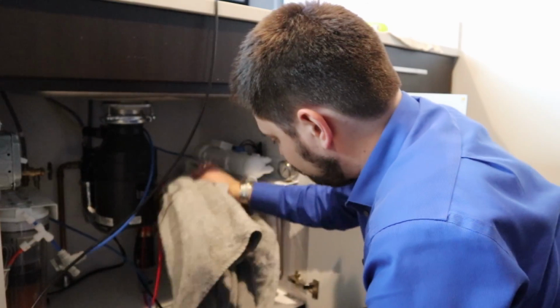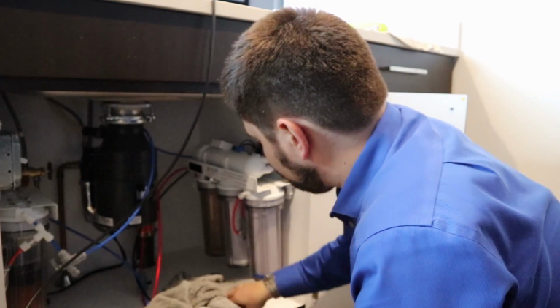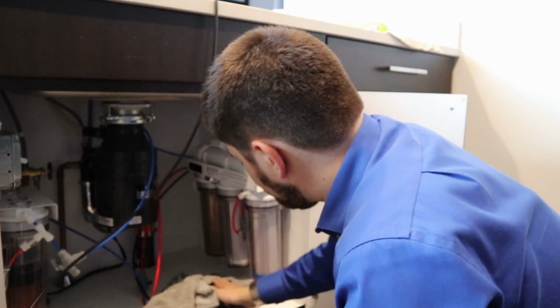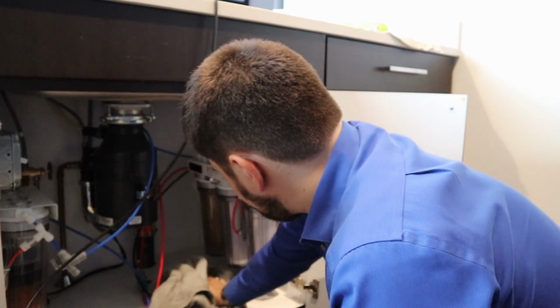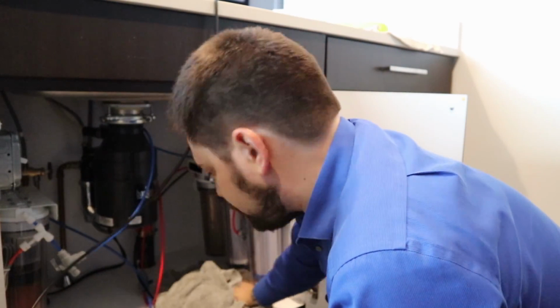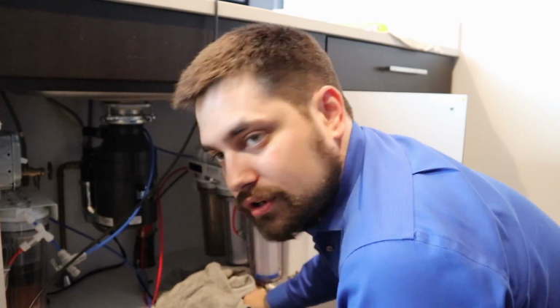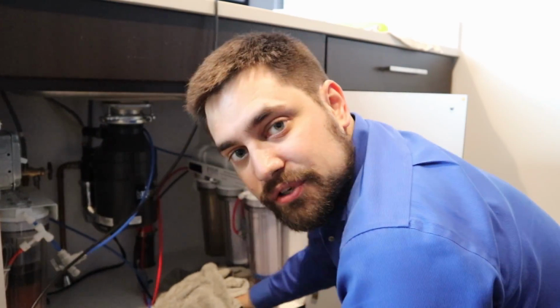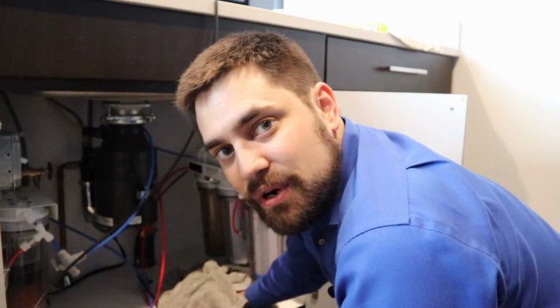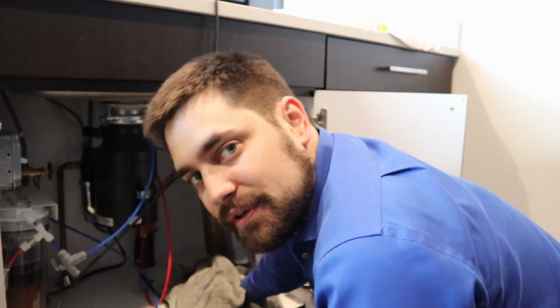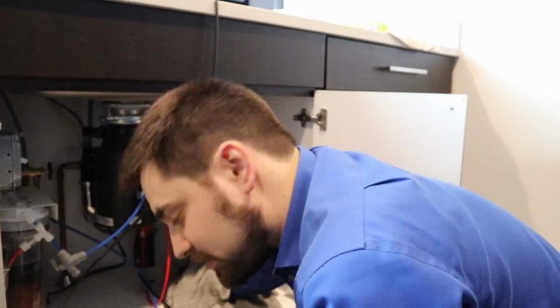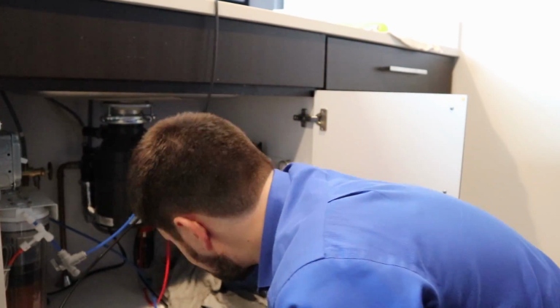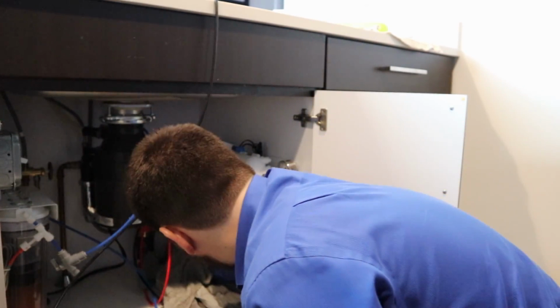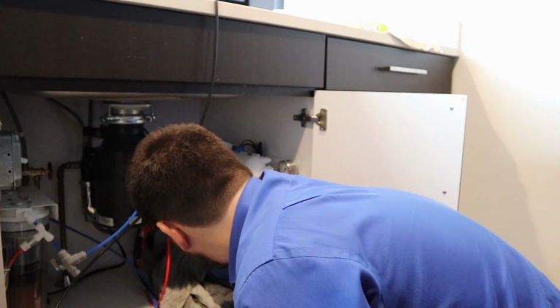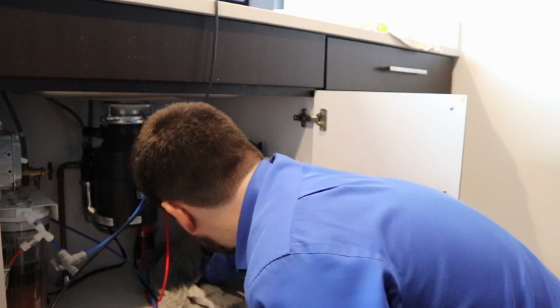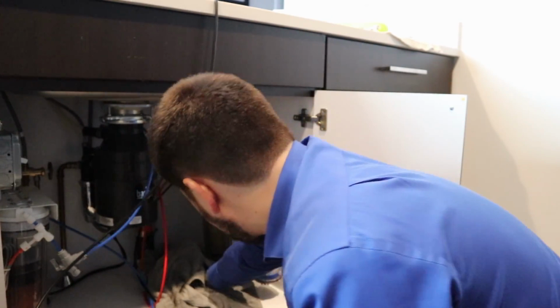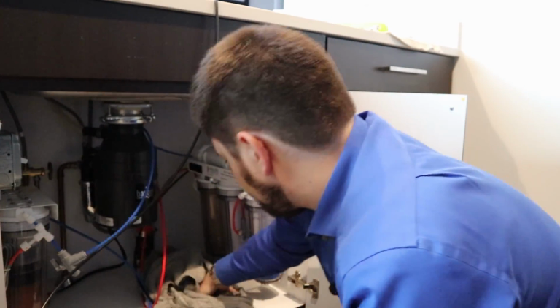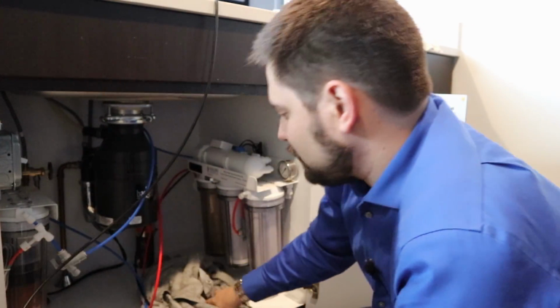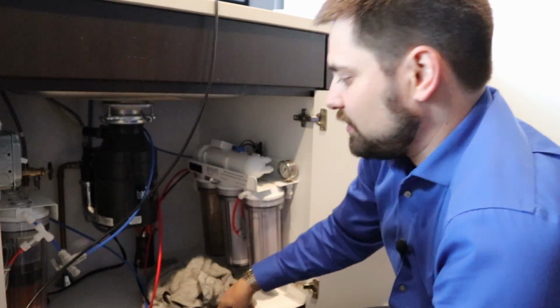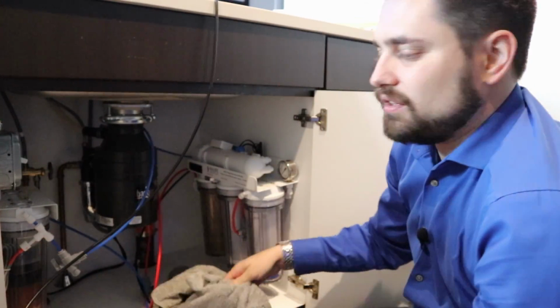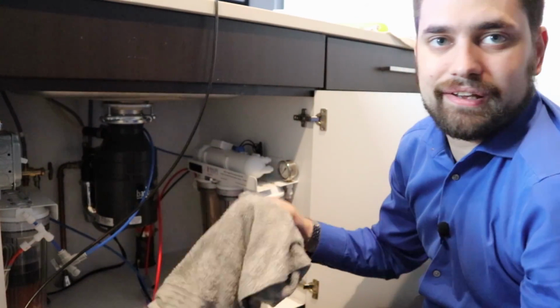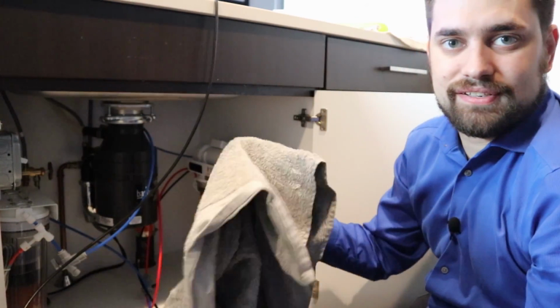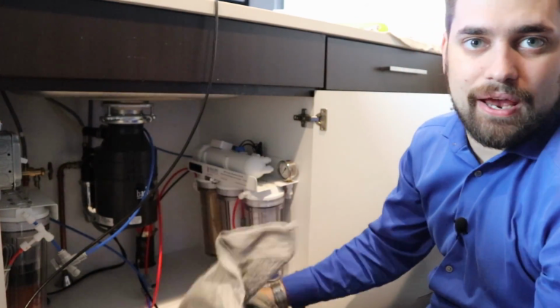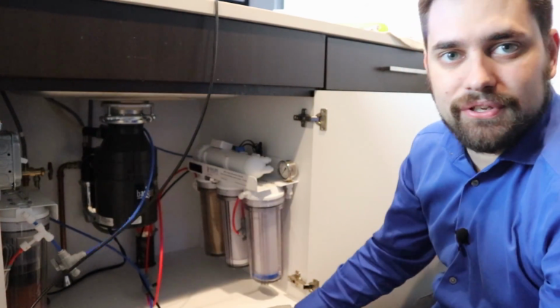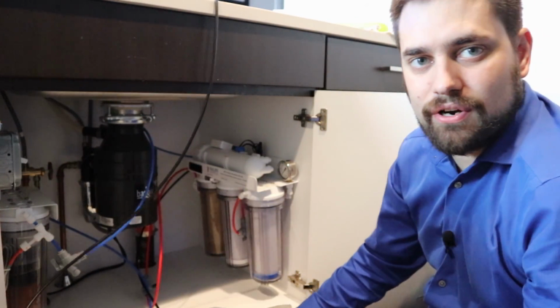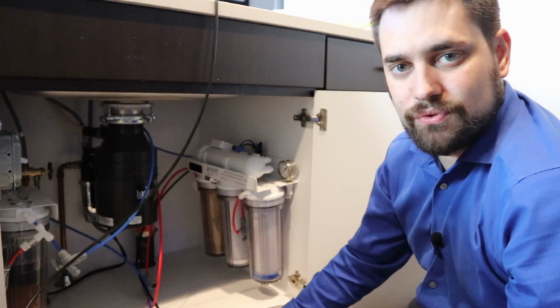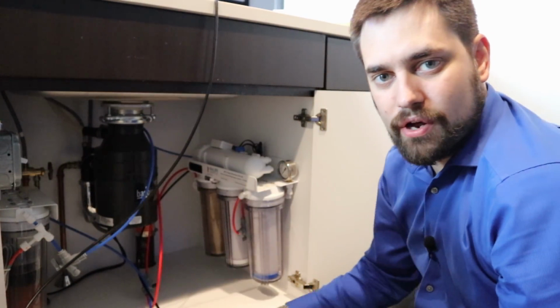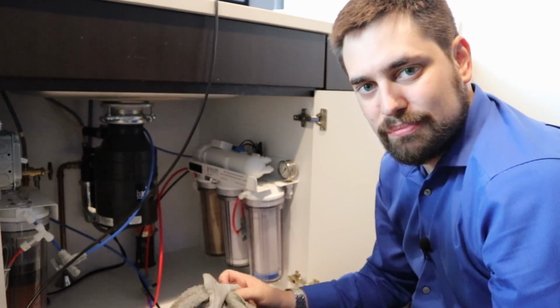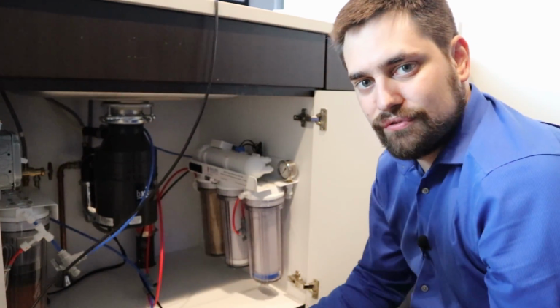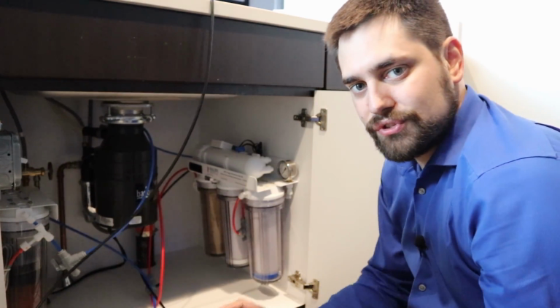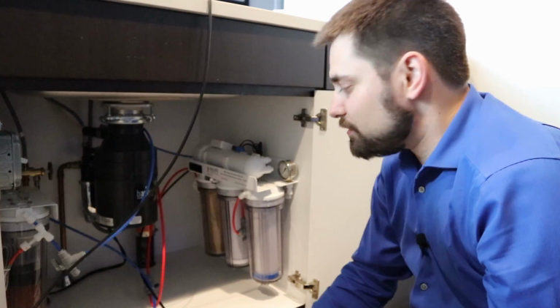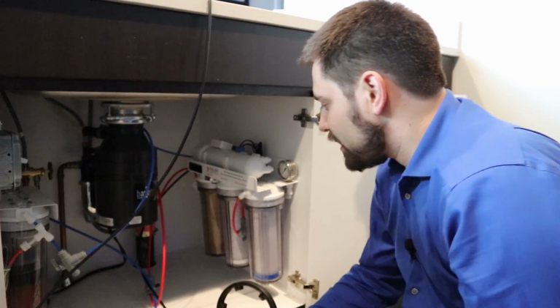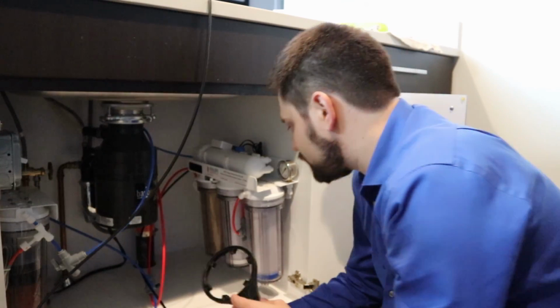Make sure that you're always wiping things up, because a lot of these cabinets aren't as waterproof as you'd imagine.